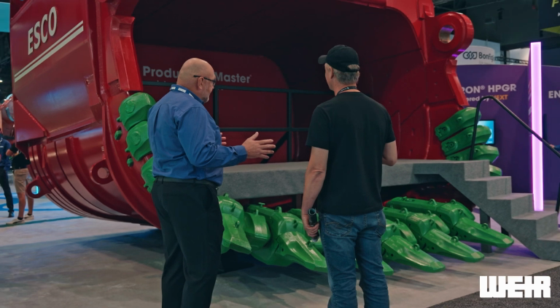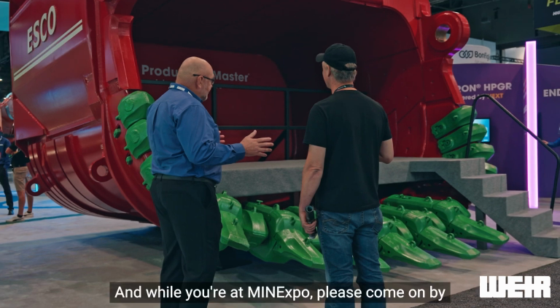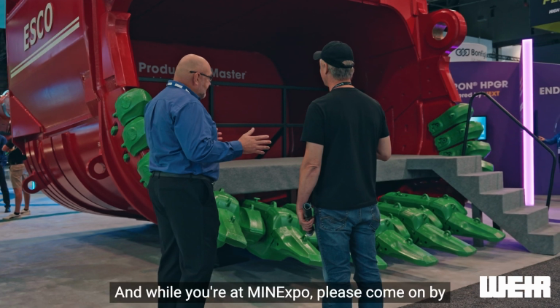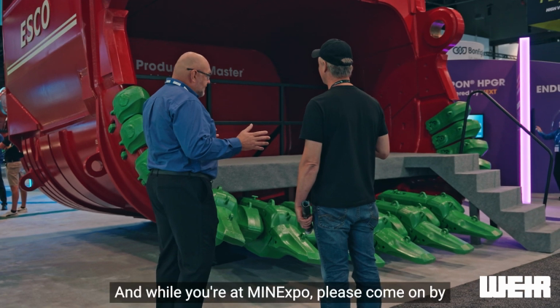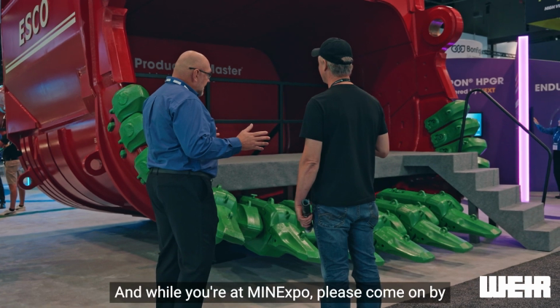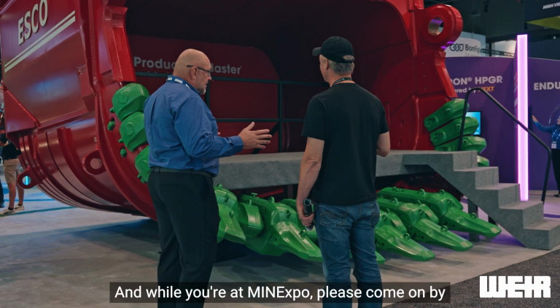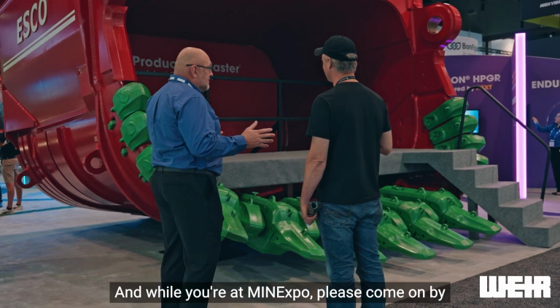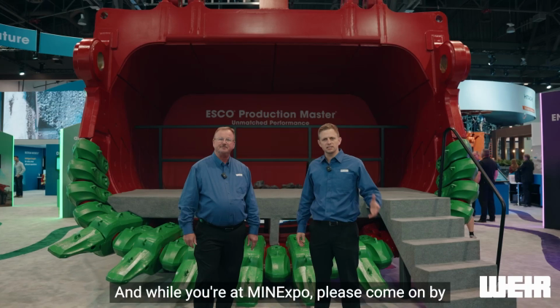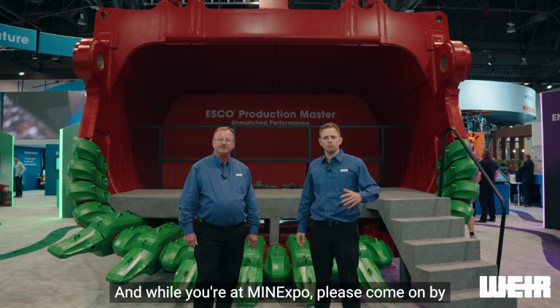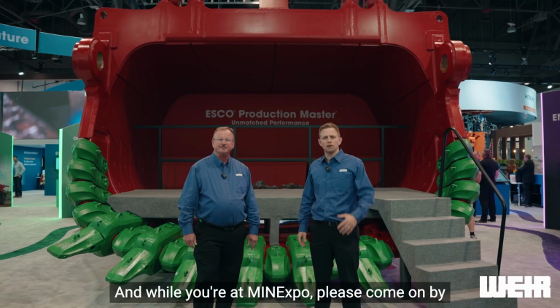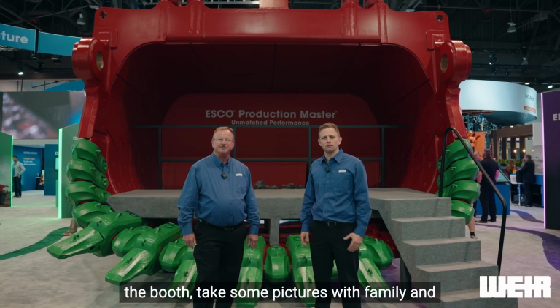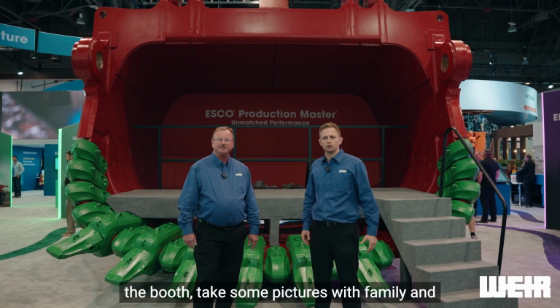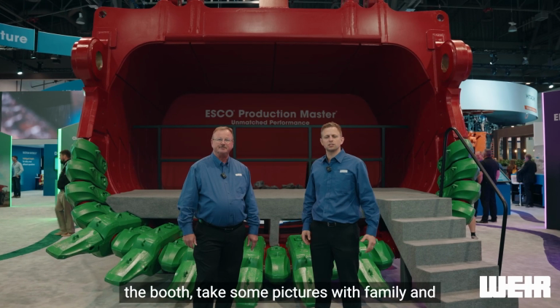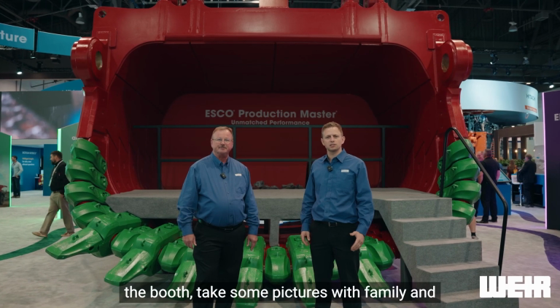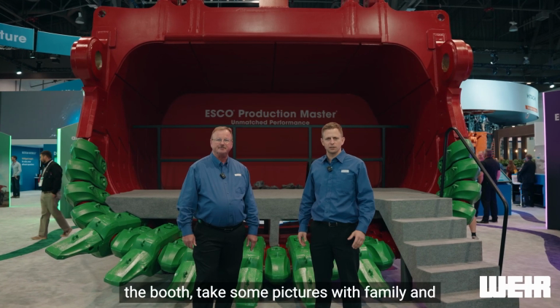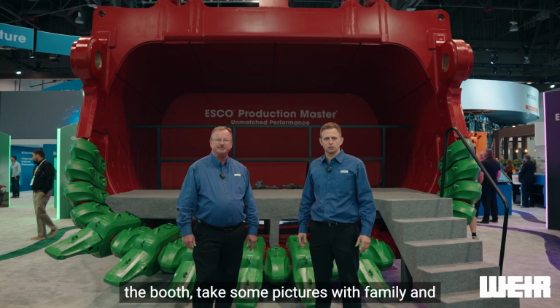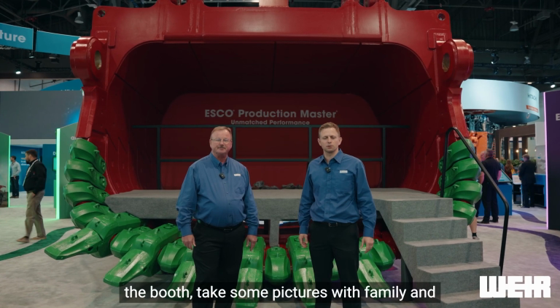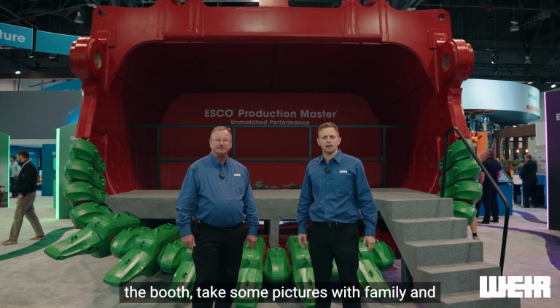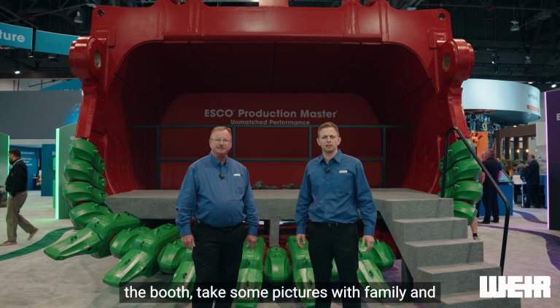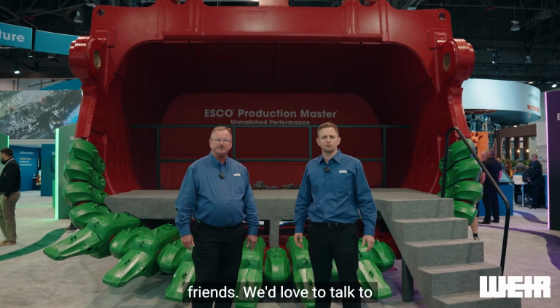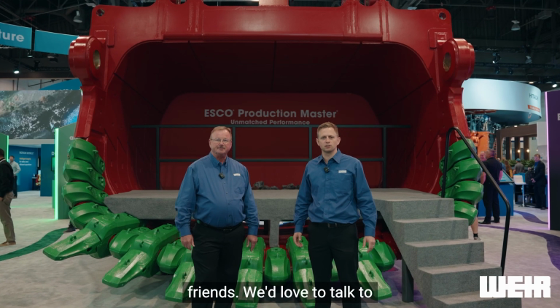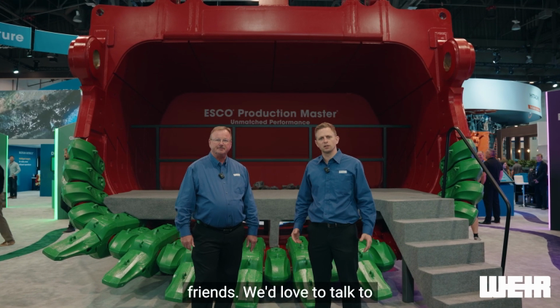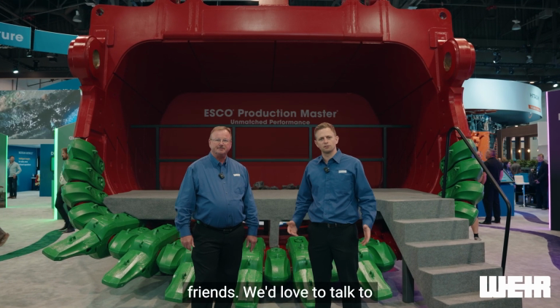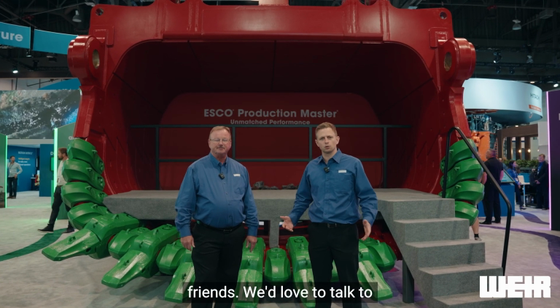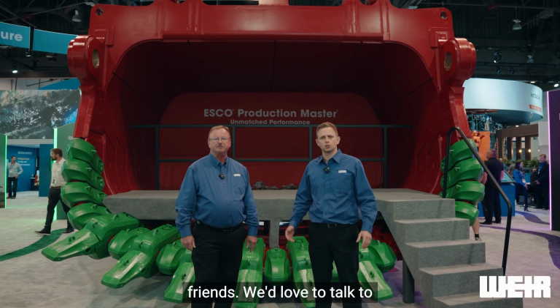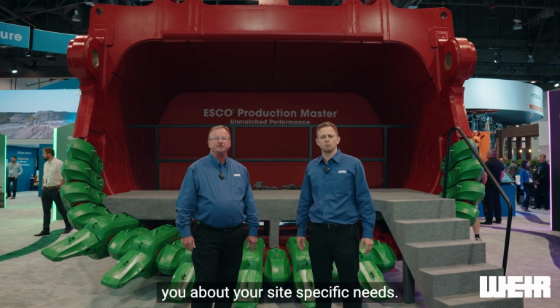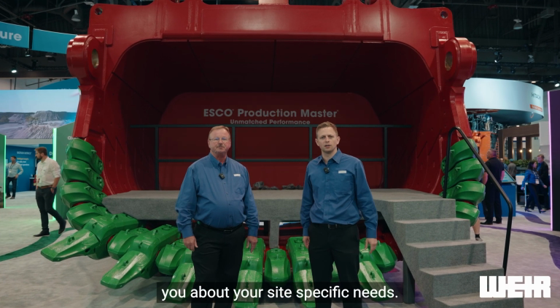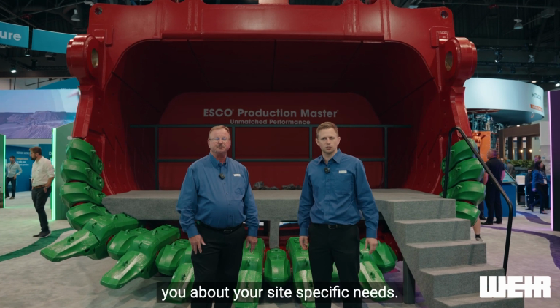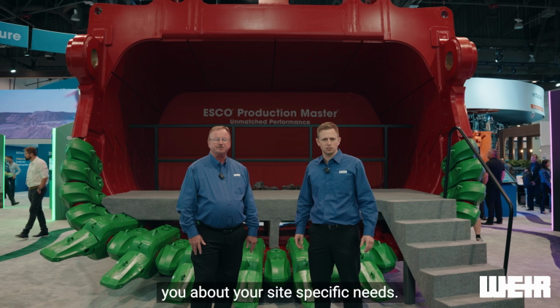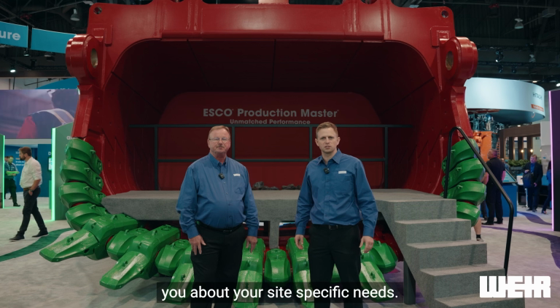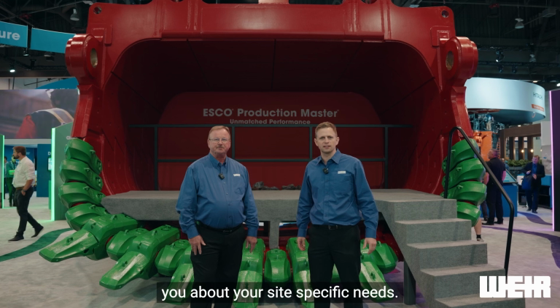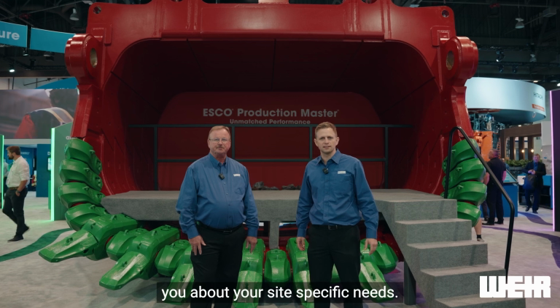While you're at Mine Expo, please come on by the booth, take some pictures with family and friends. We'd love to talk to you about your site-specific needs.